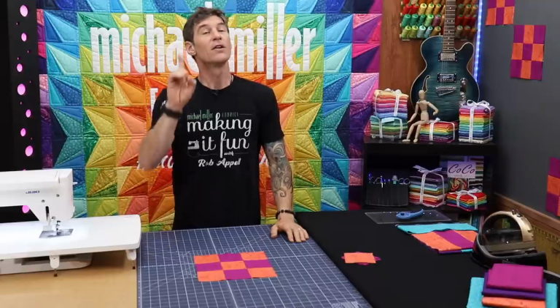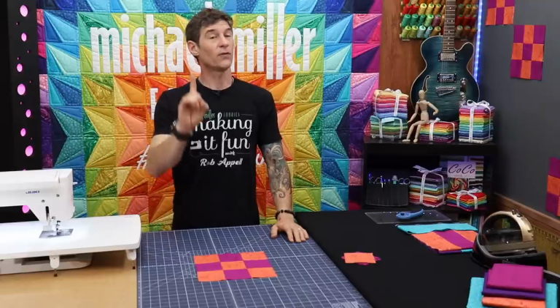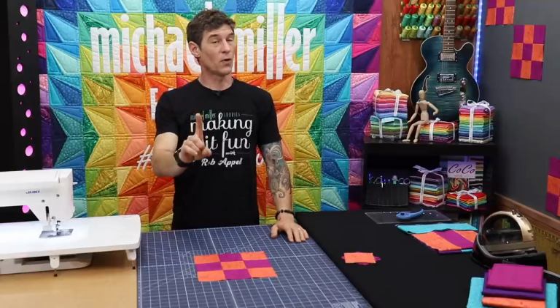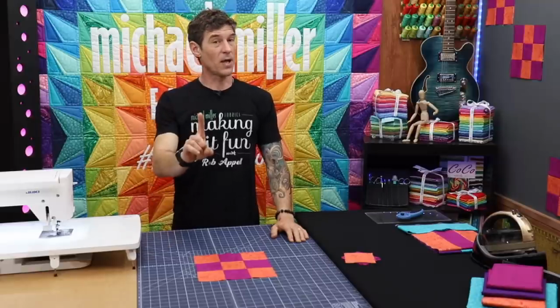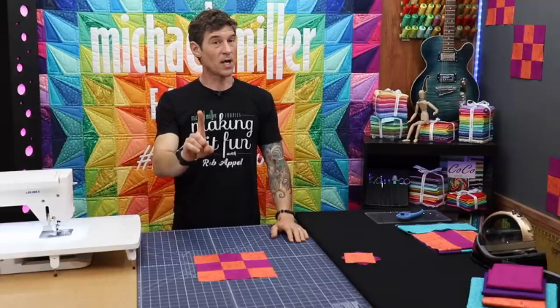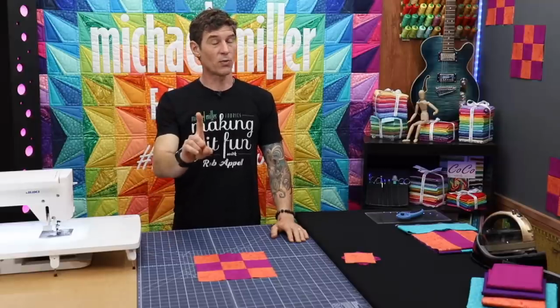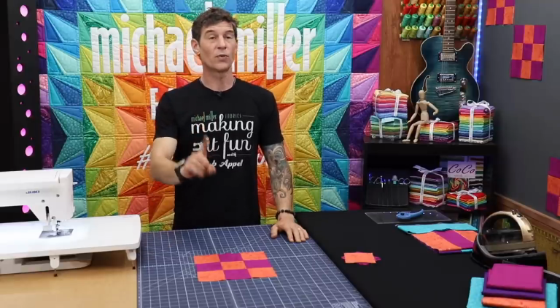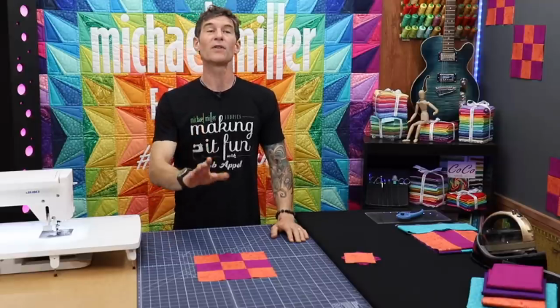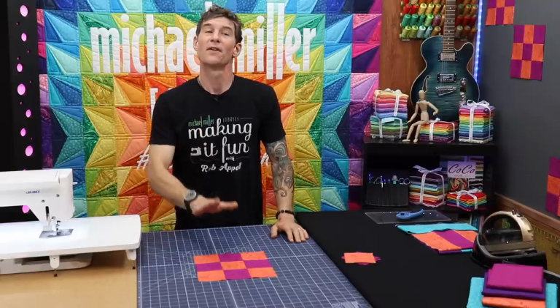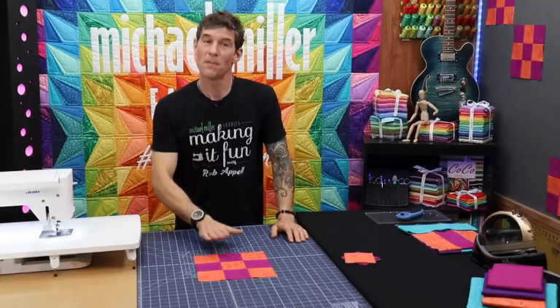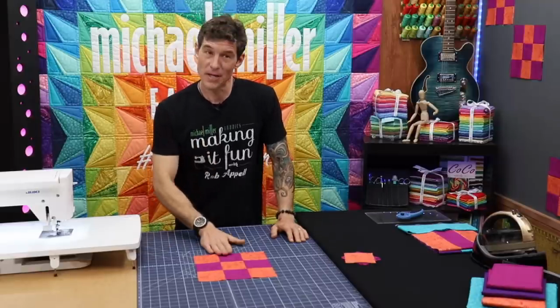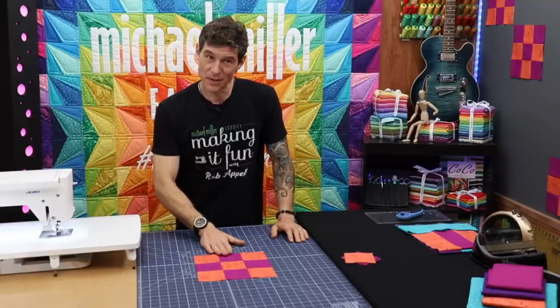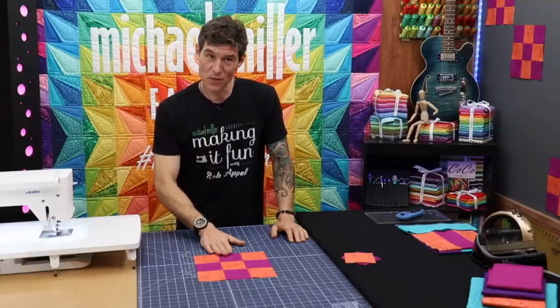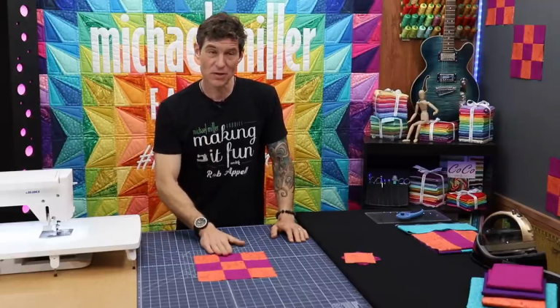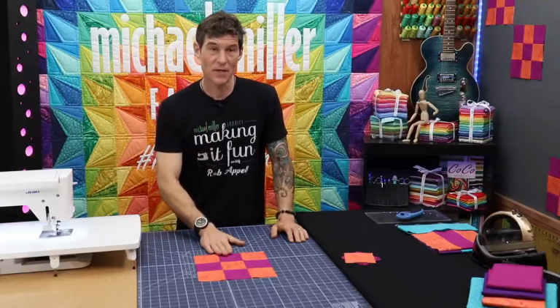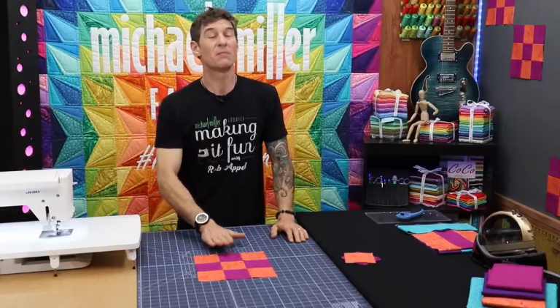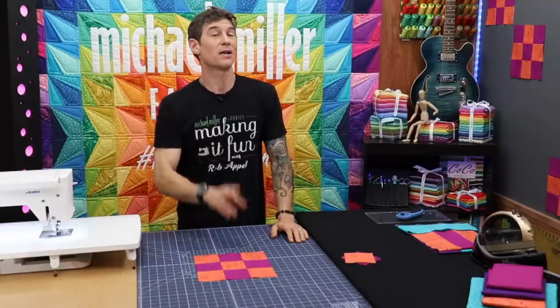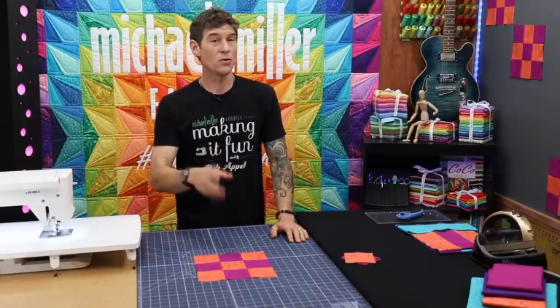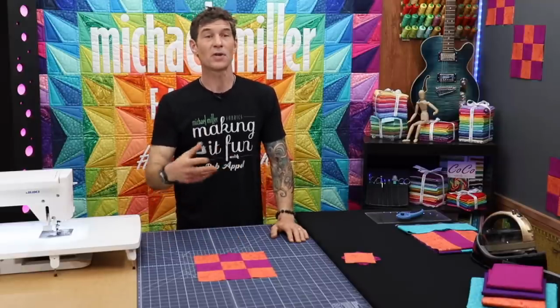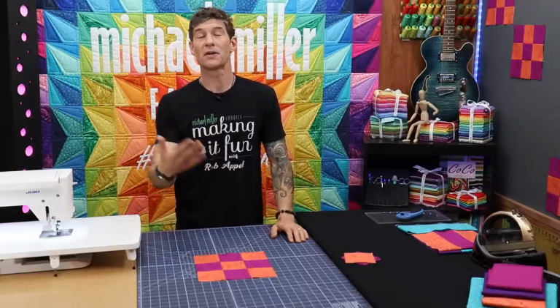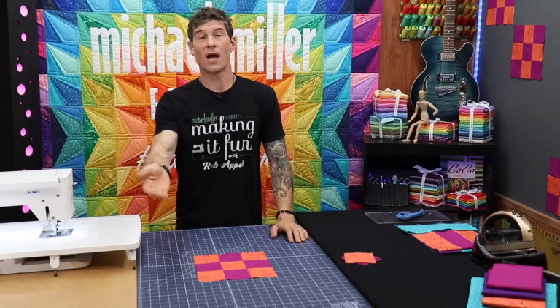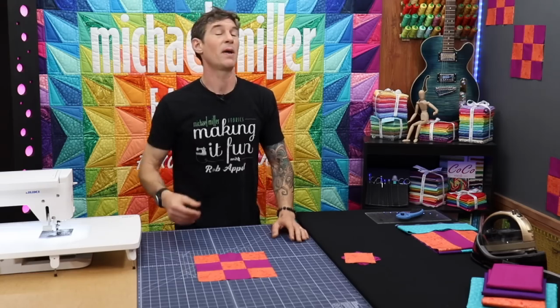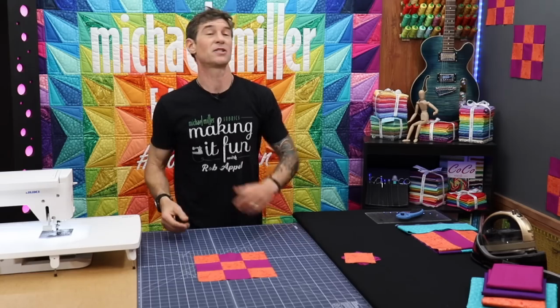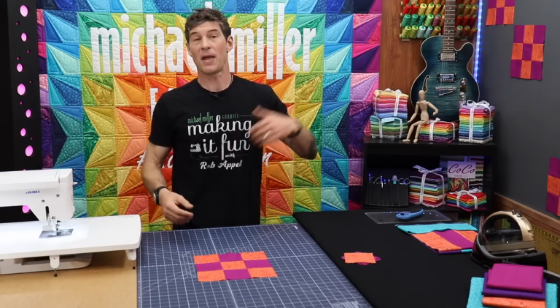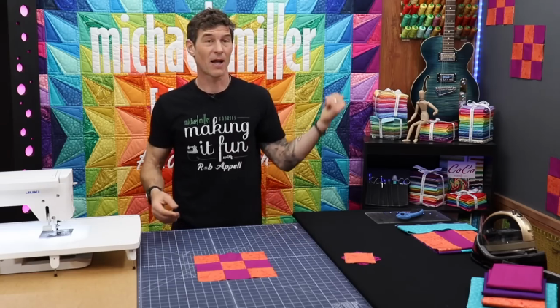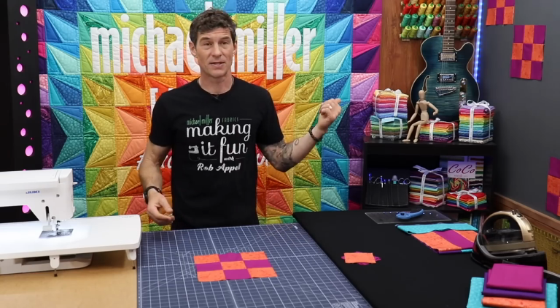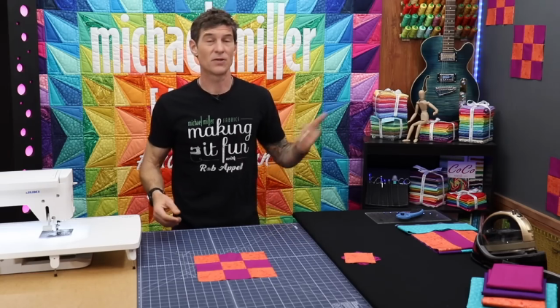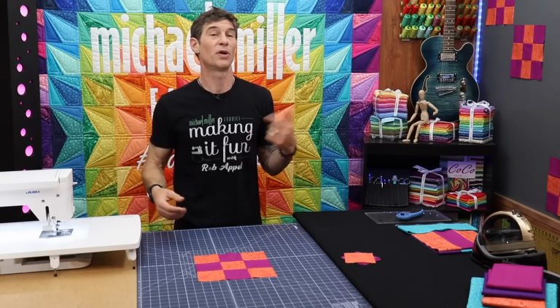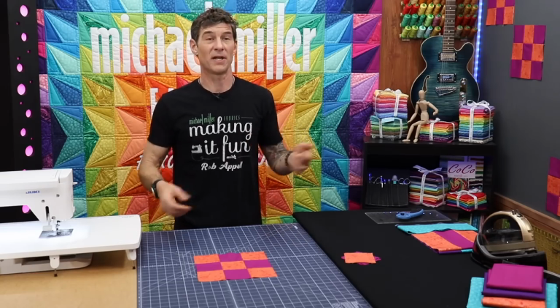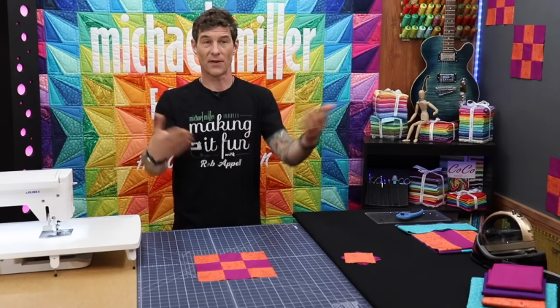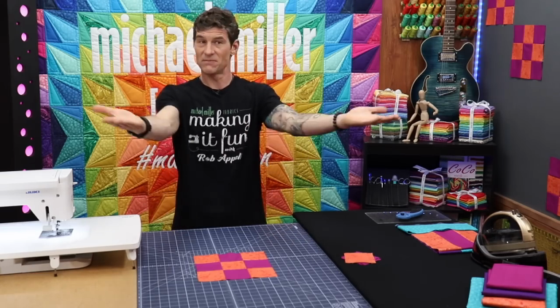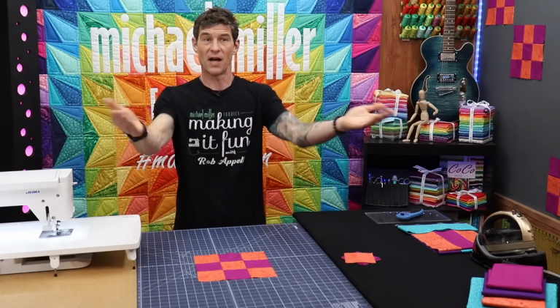So if you want to make a checkerboard quilt the basic instructions are this: make a two-color nine patch, make lots of those, and put them together.